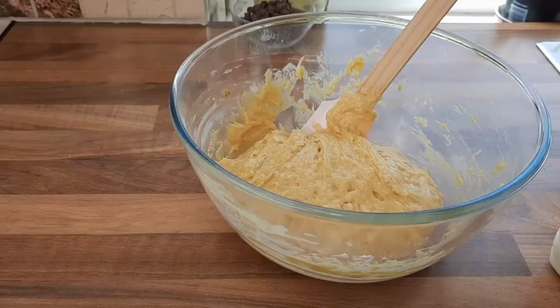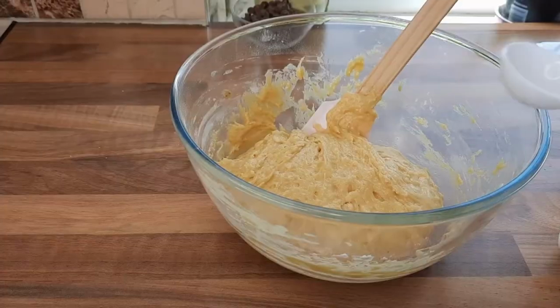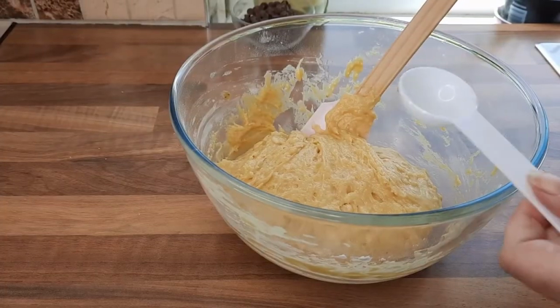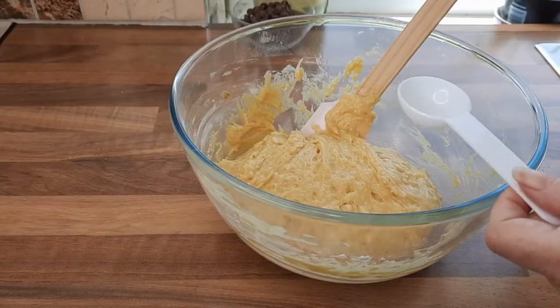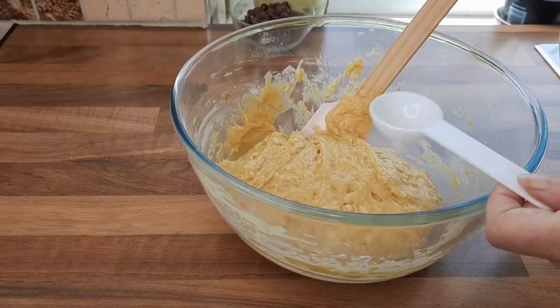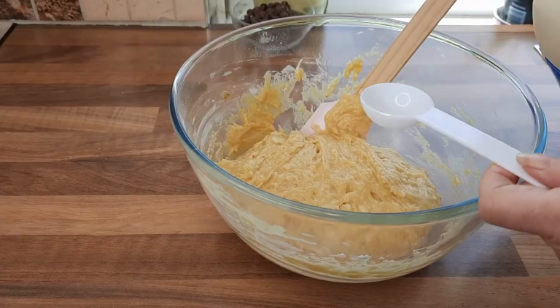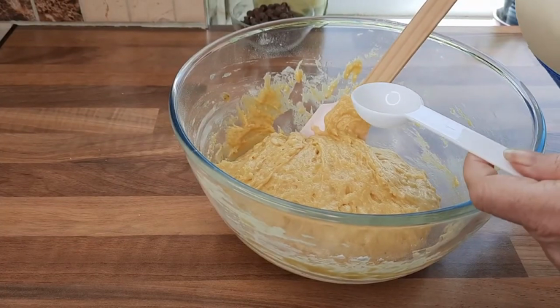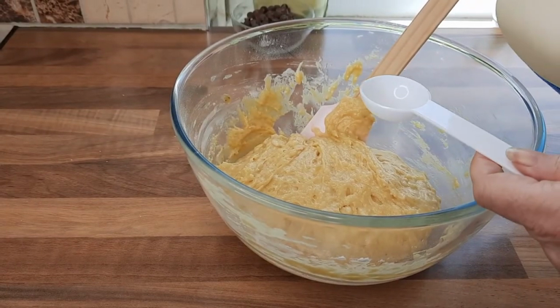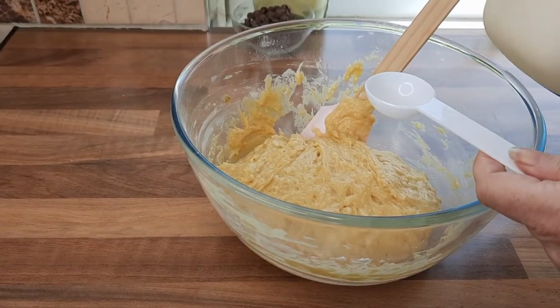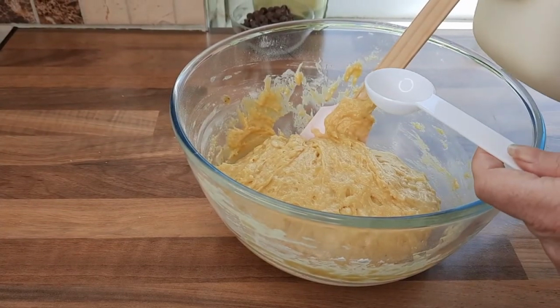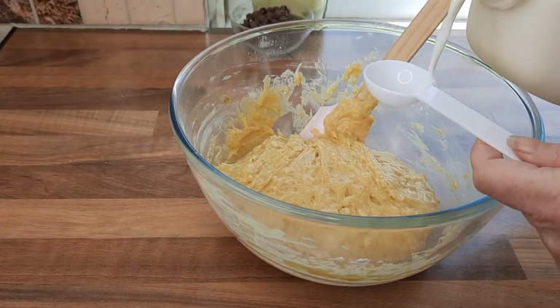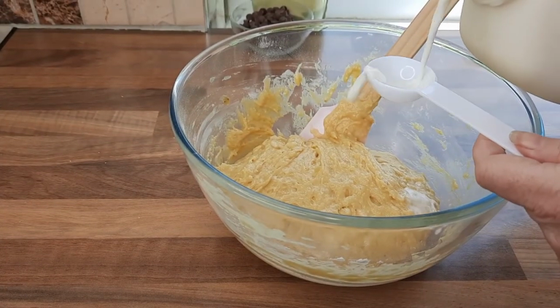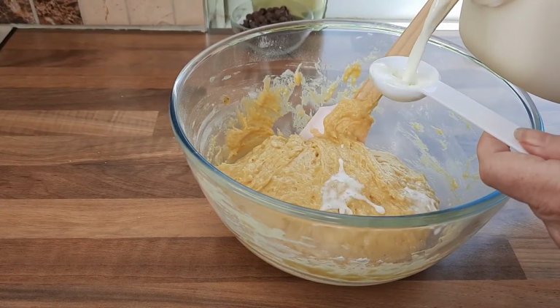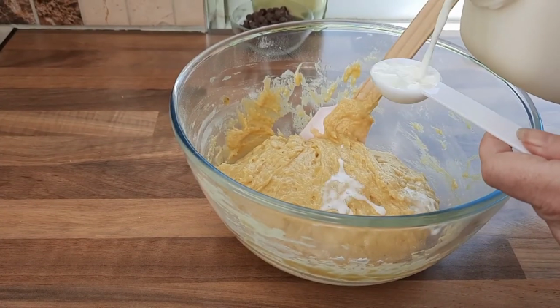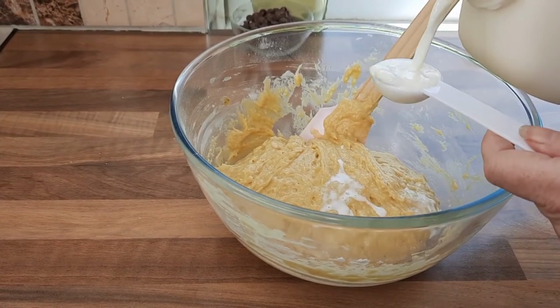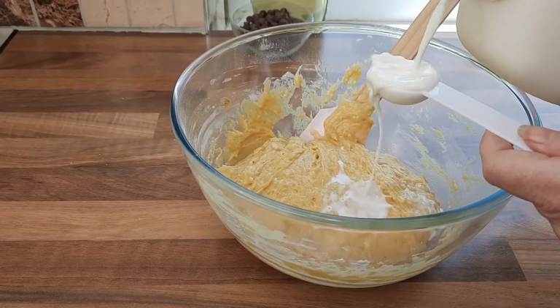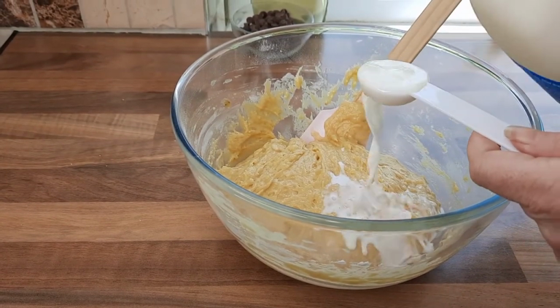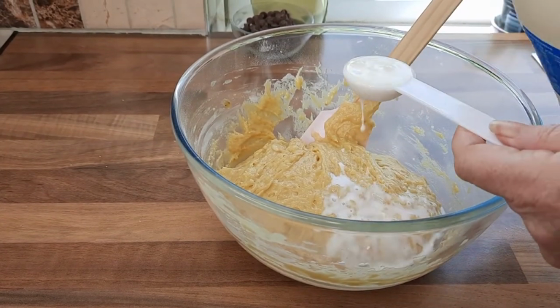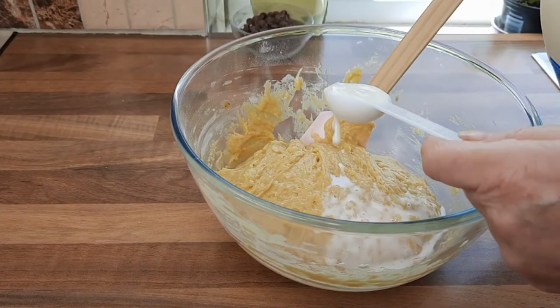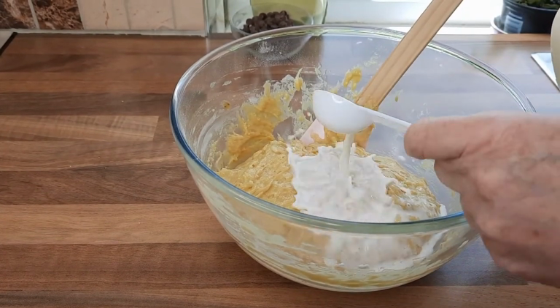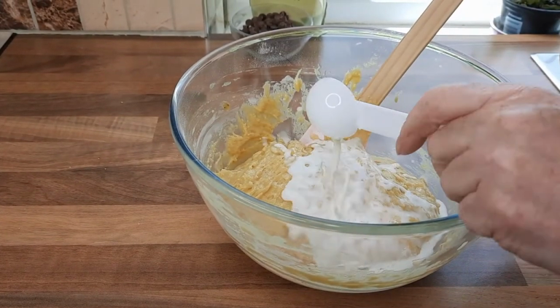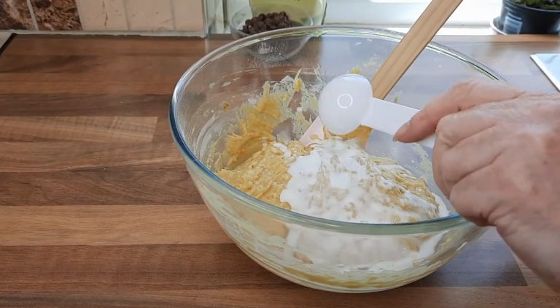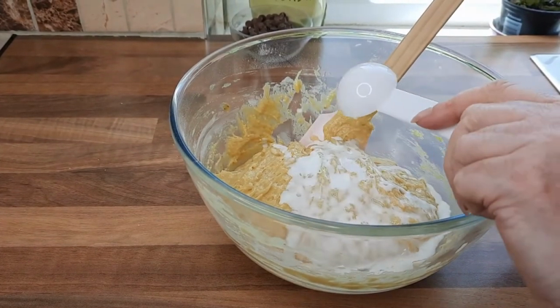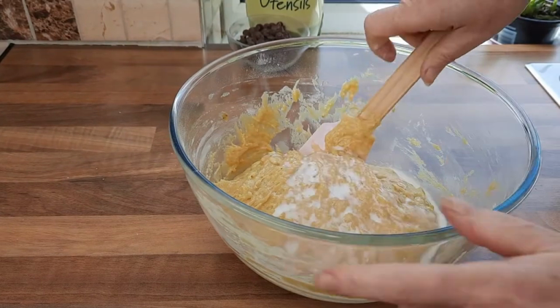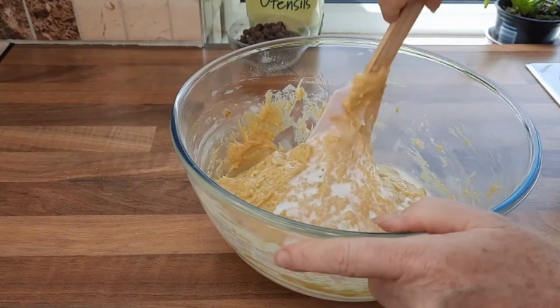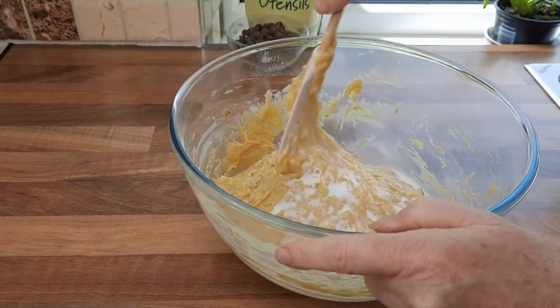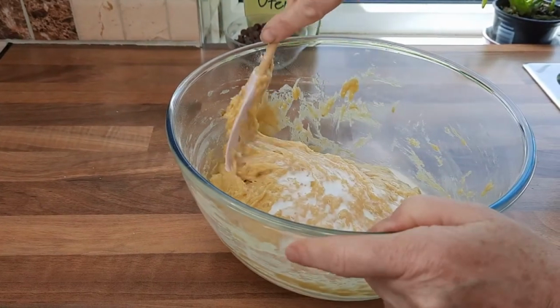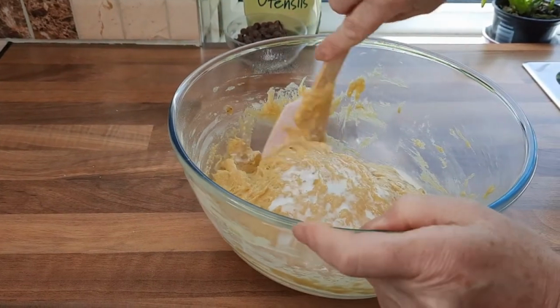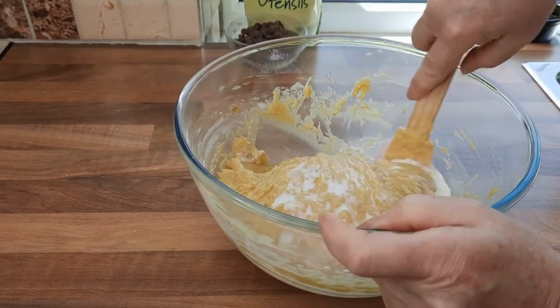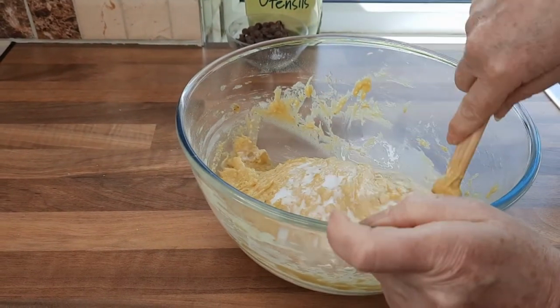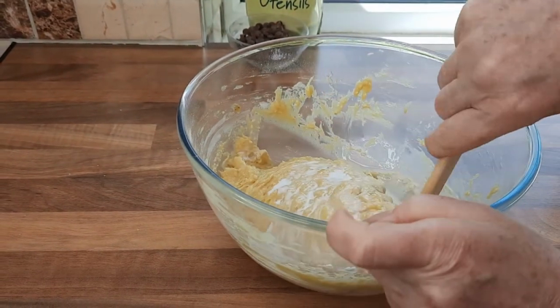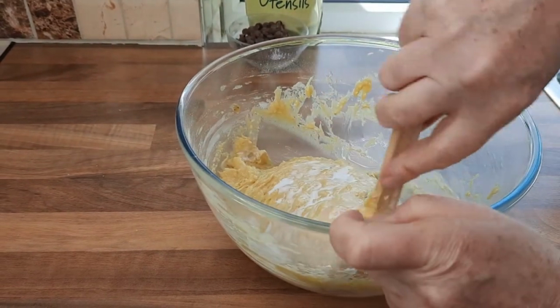So now we're just going to add a tablespoon of milk and give it another gentle mix.